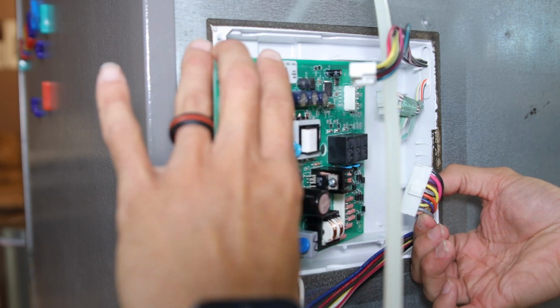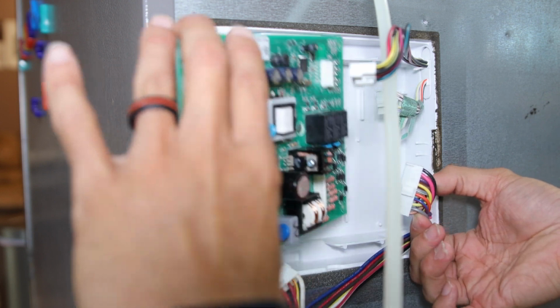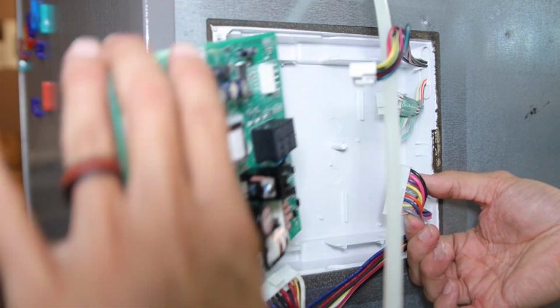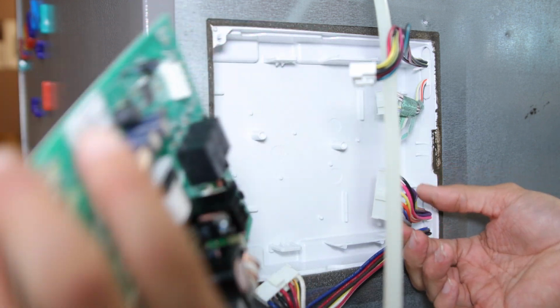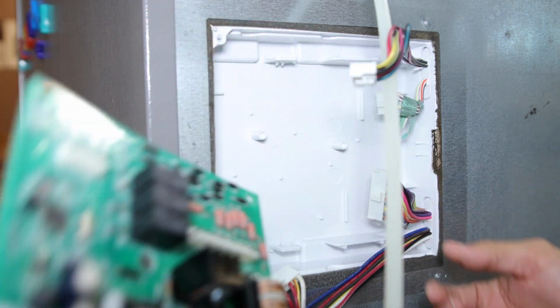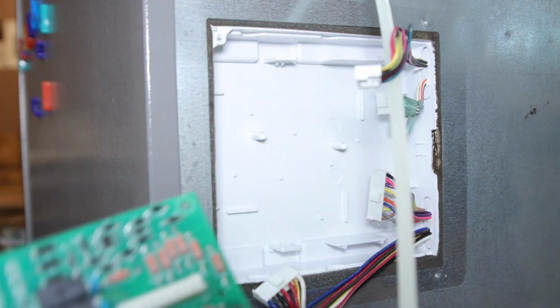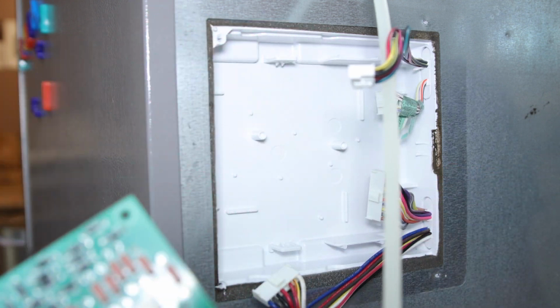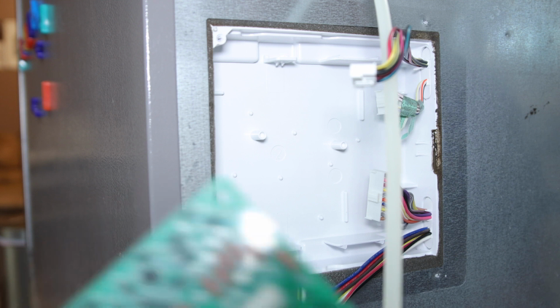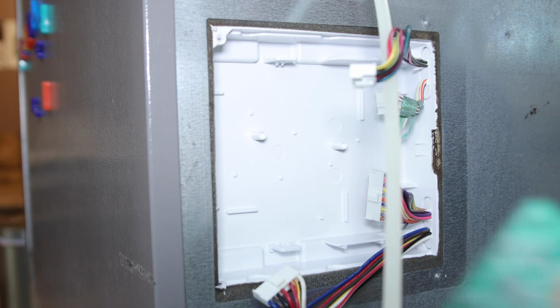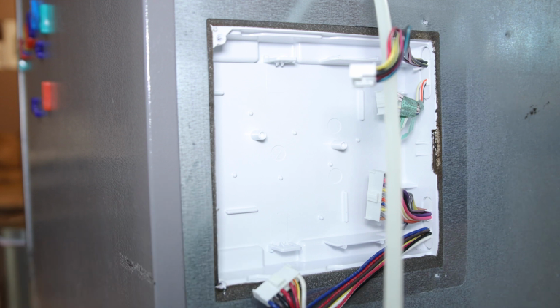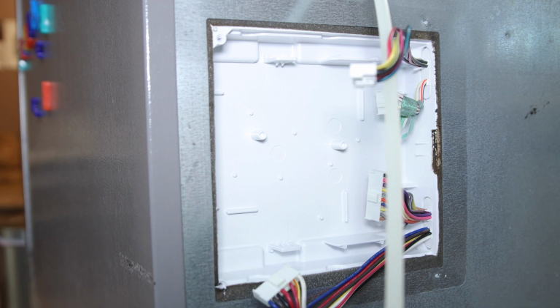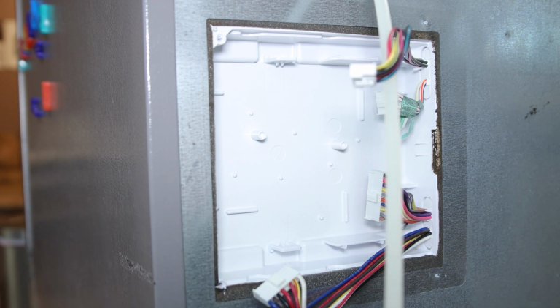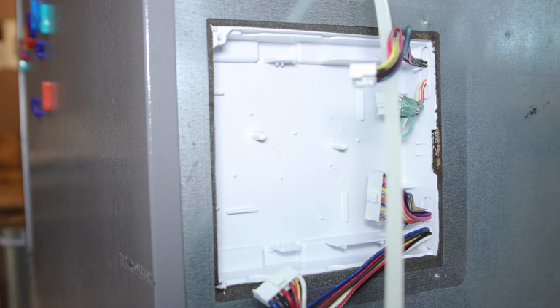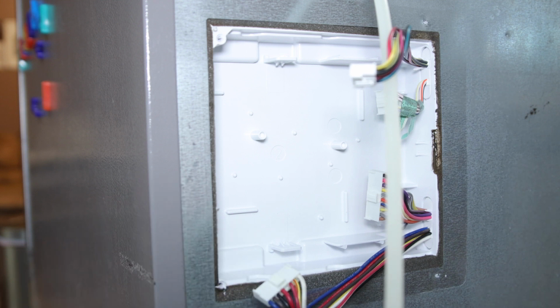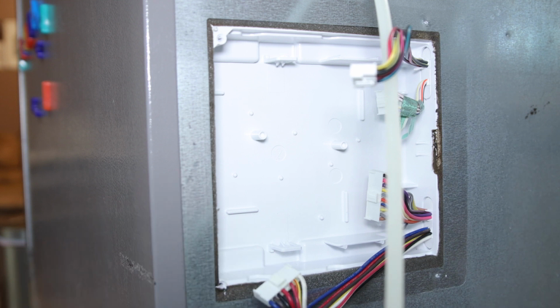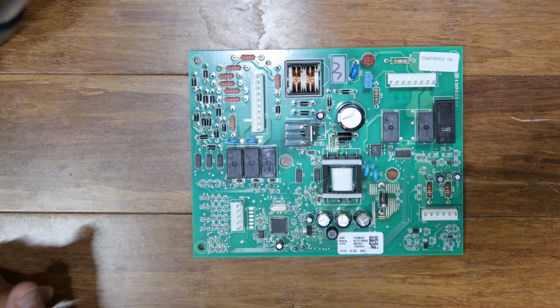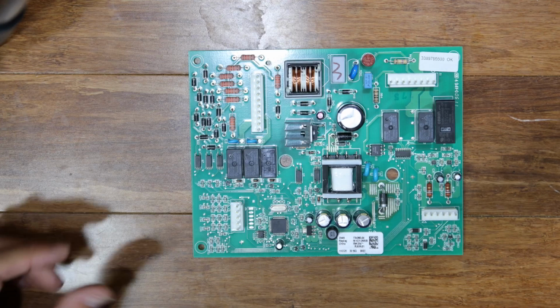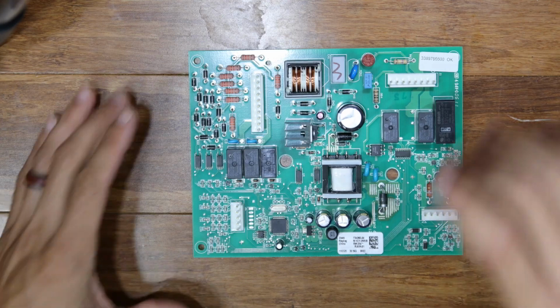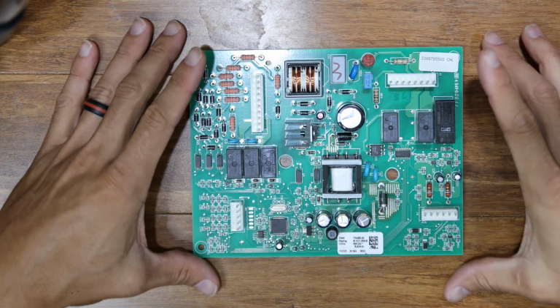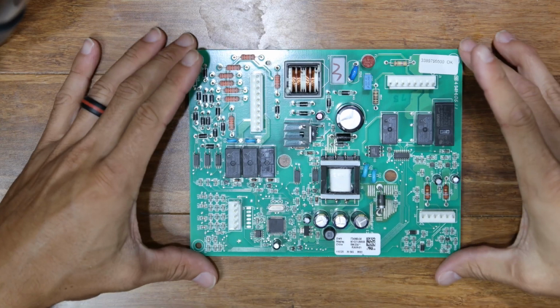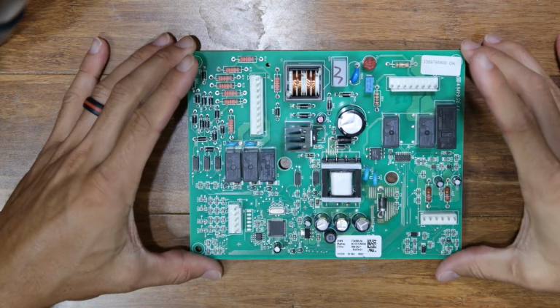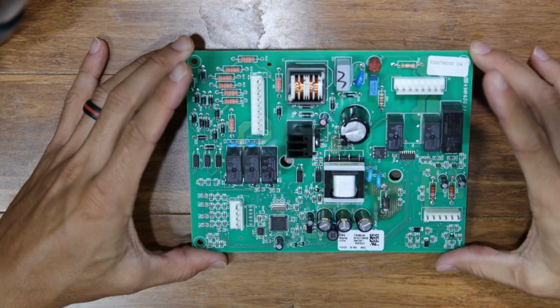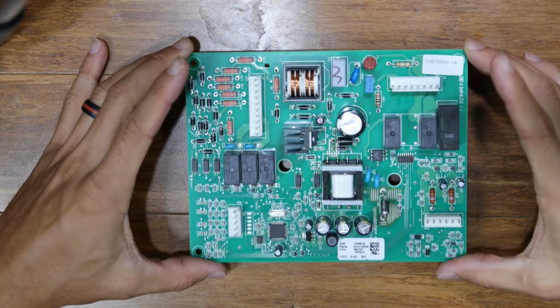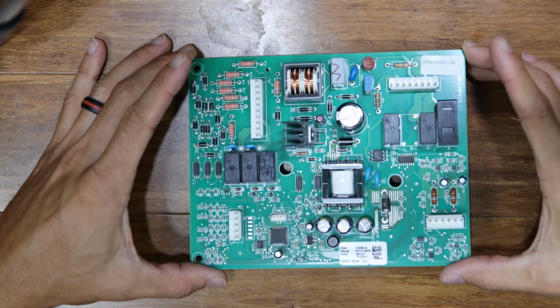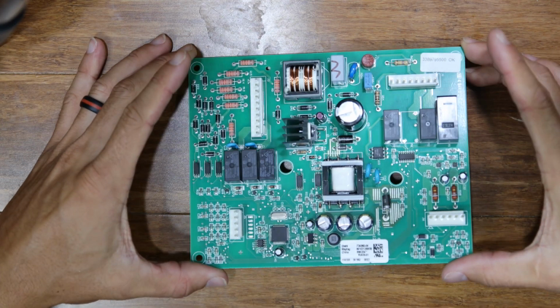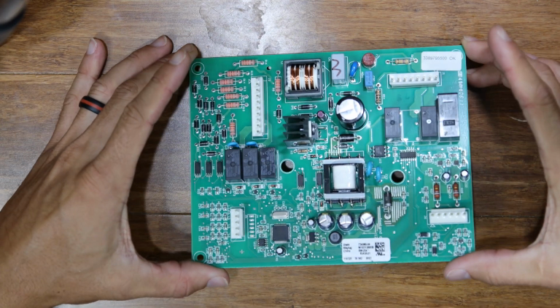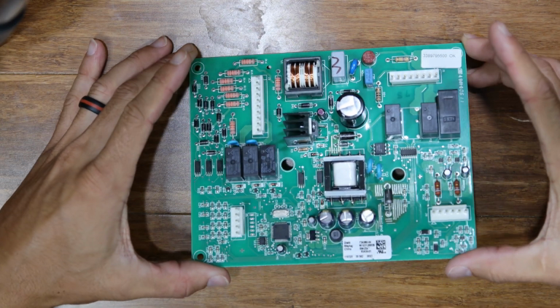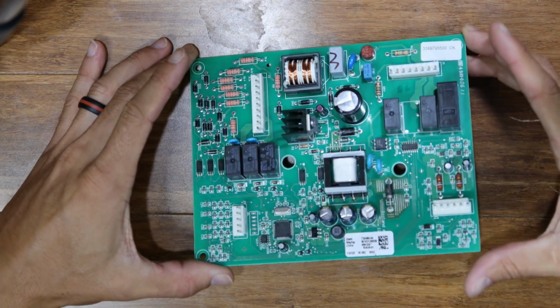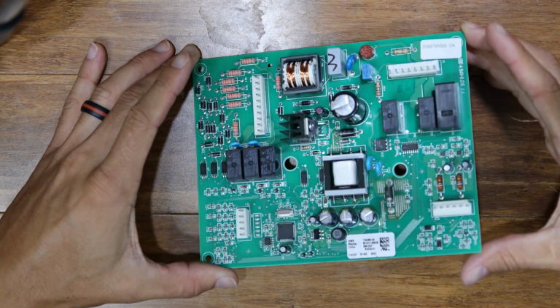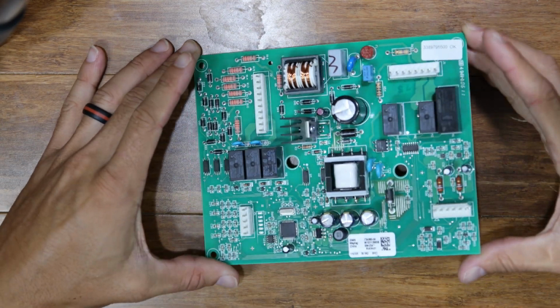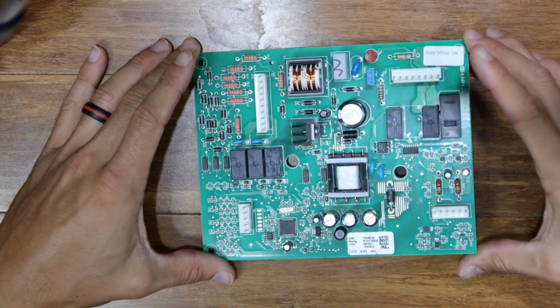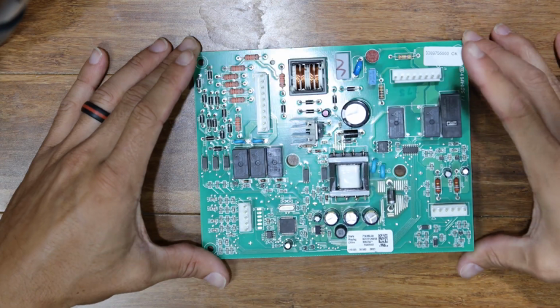If you're choosing to simply replace the board, use the chapter markers below to skip ahead to the installation and reprogramming of the new board.